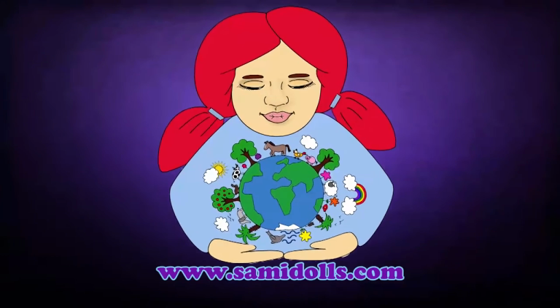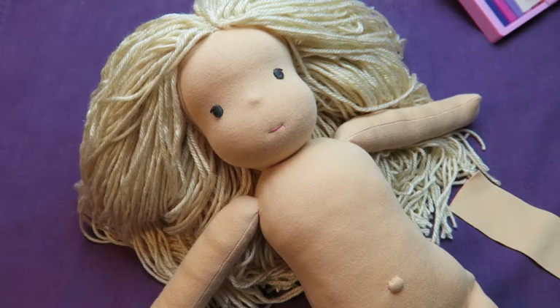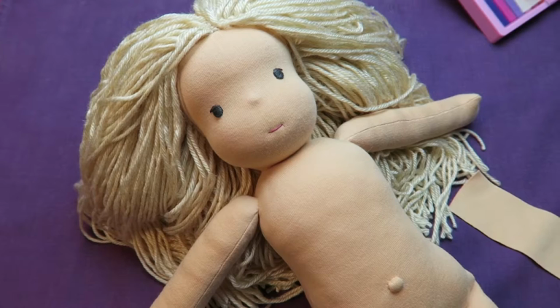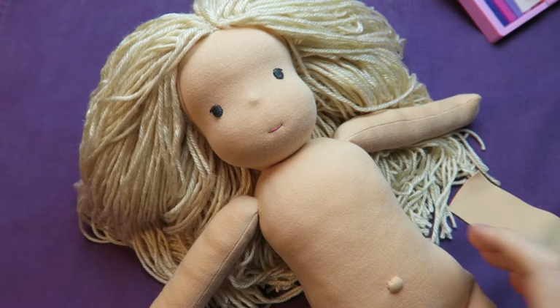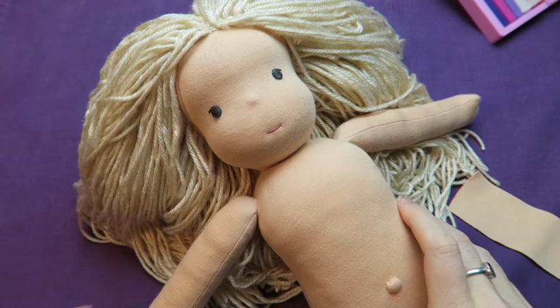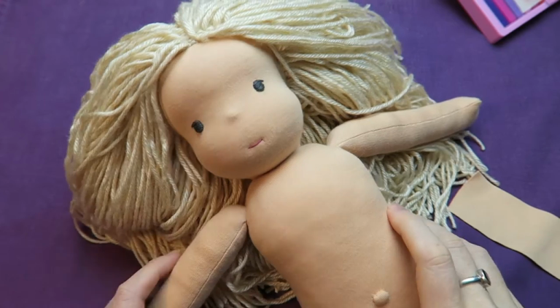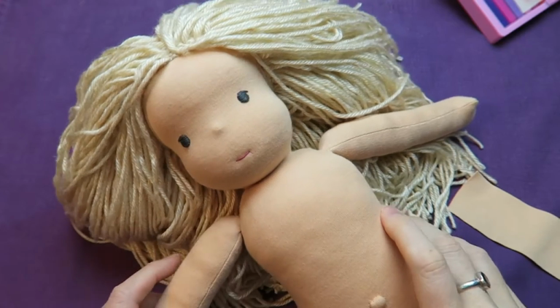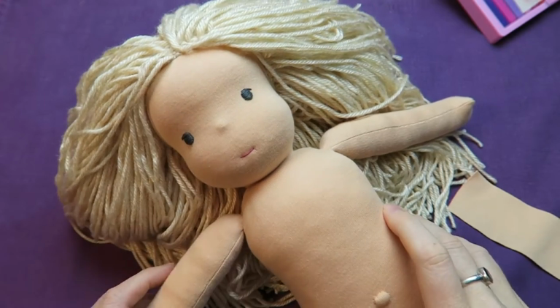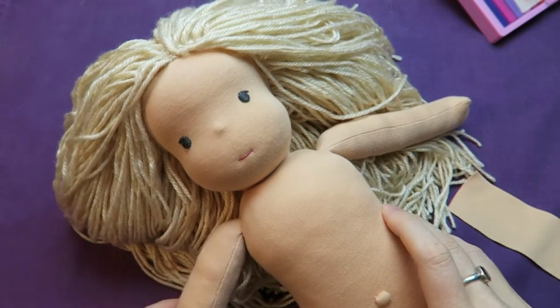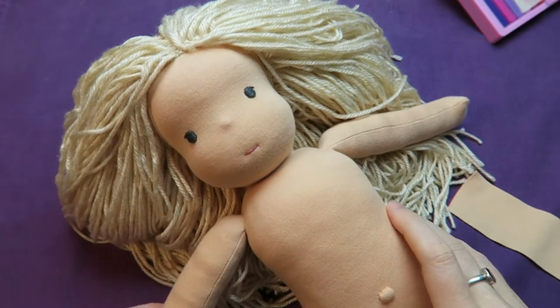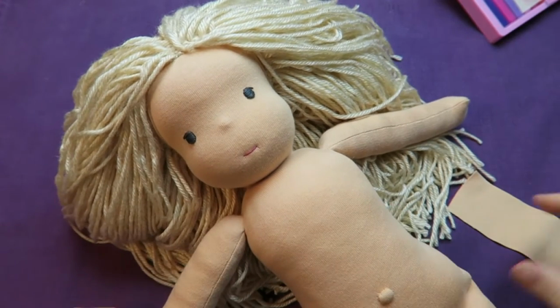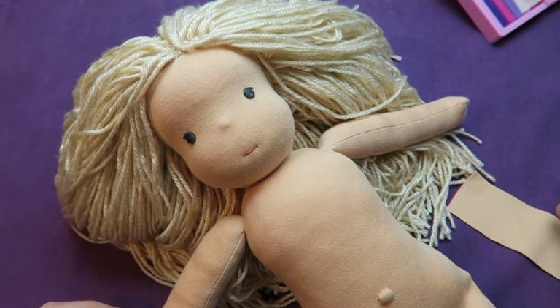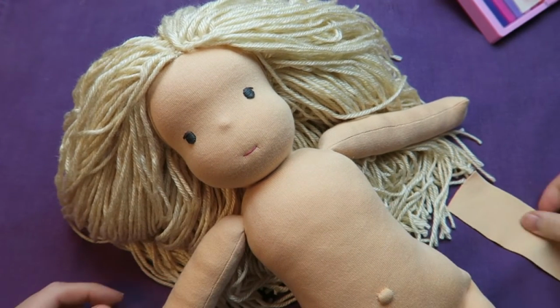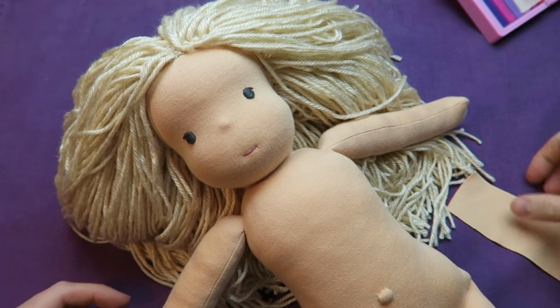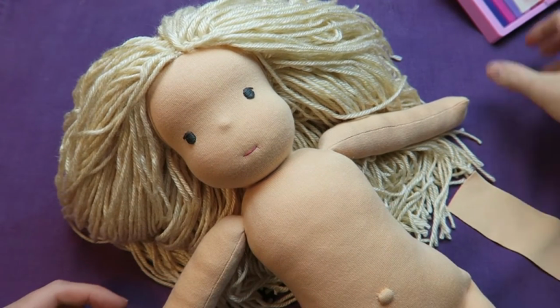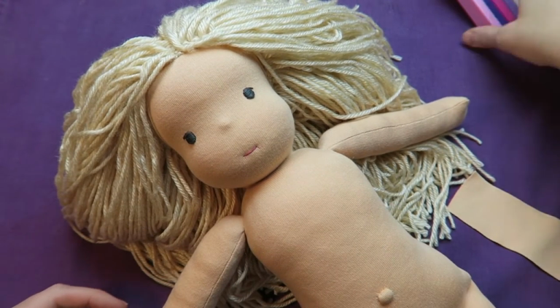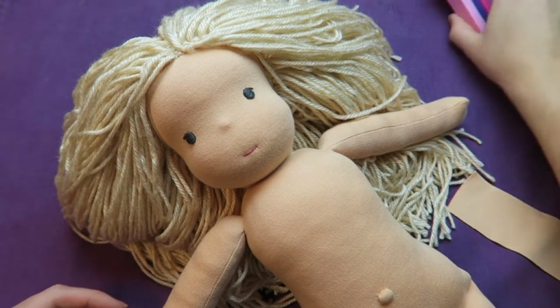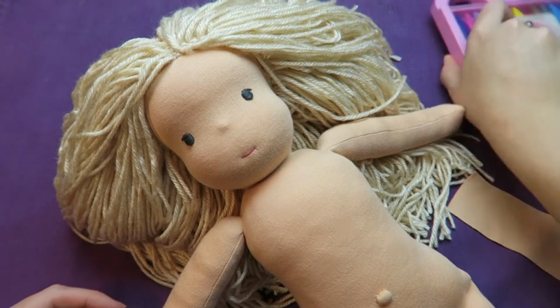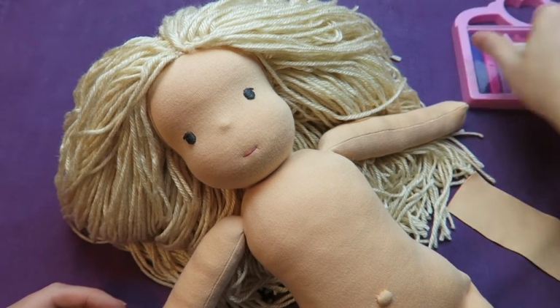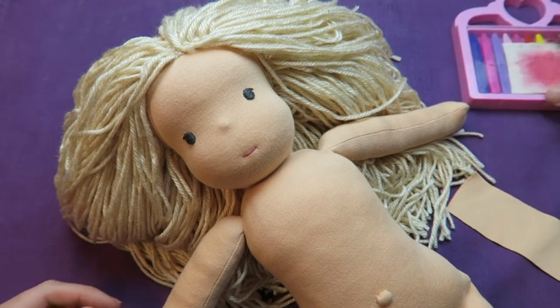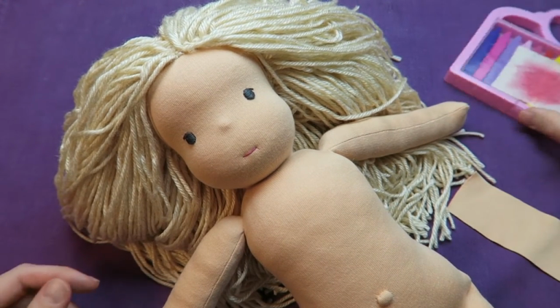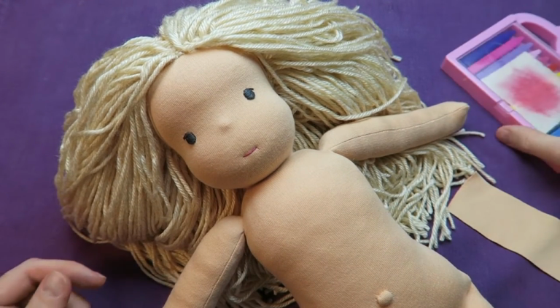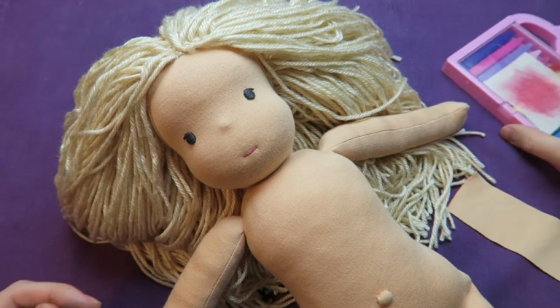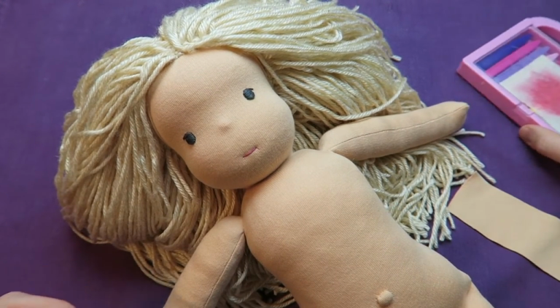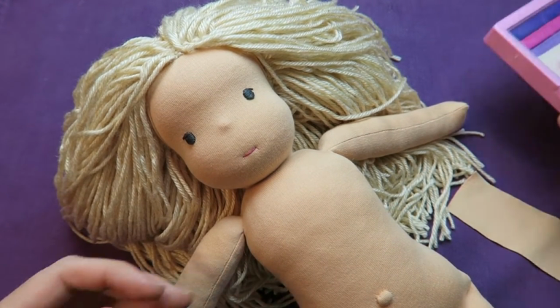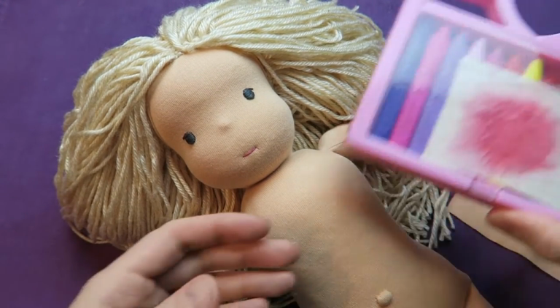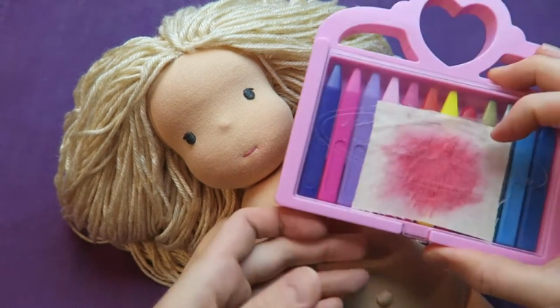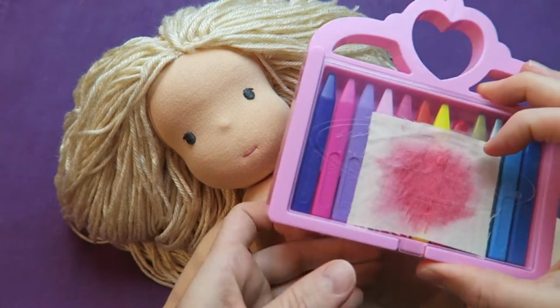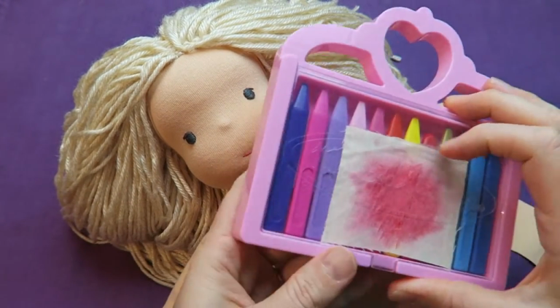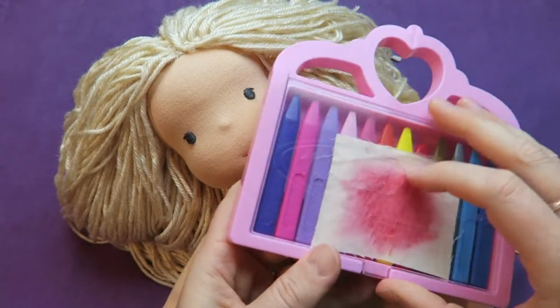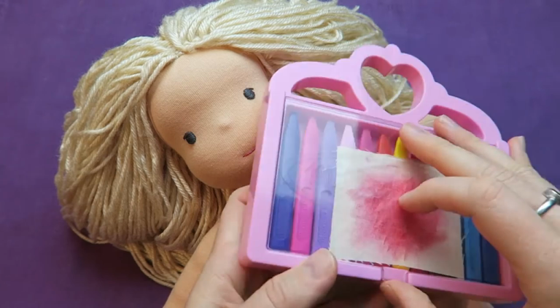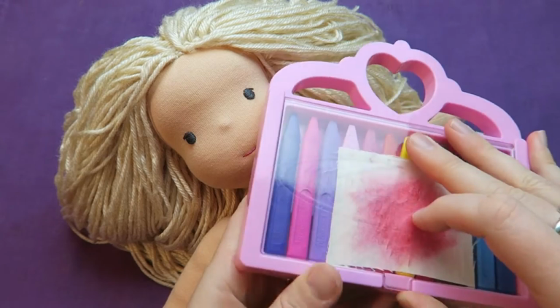I often receive the question of how I blush my dolls' cheeks or how I give them rosy cheeks, so I thought I'd make a video about it.